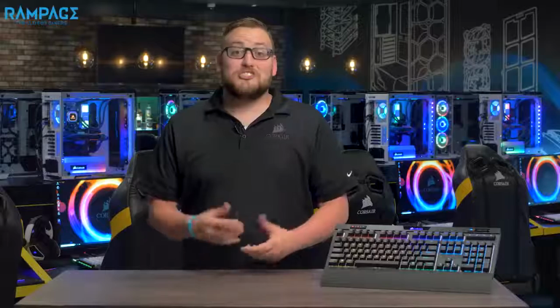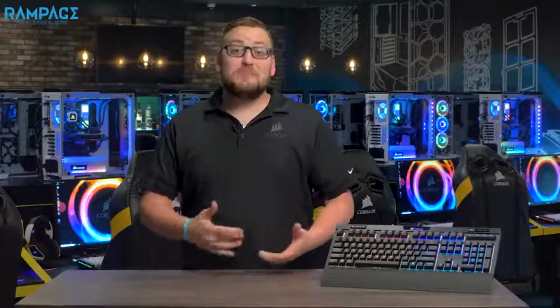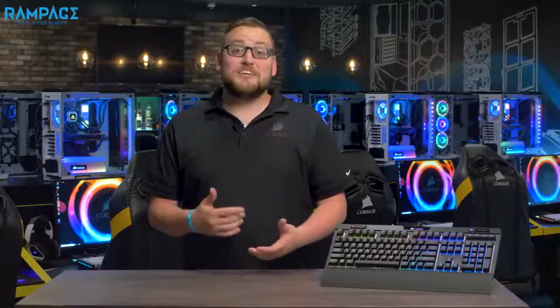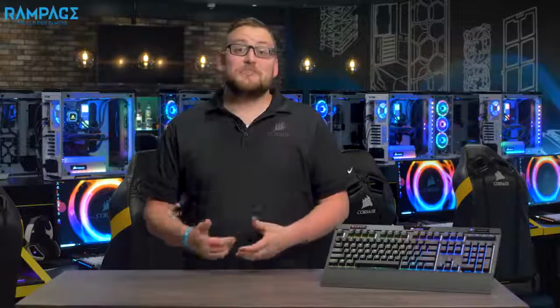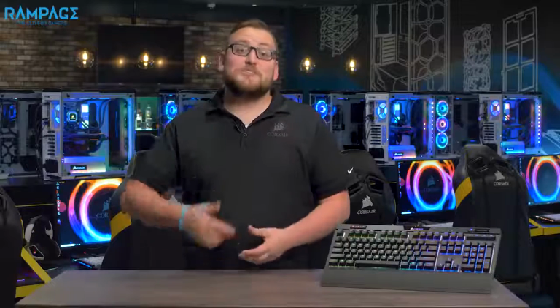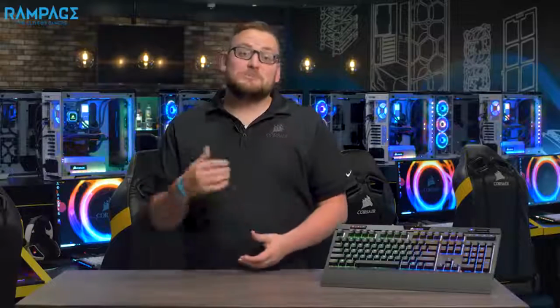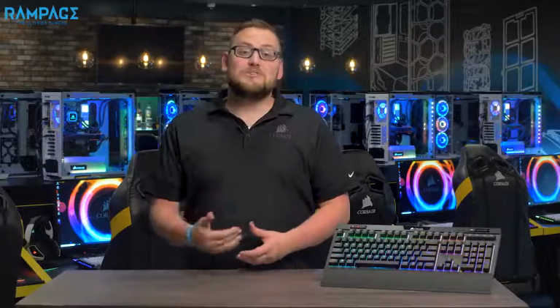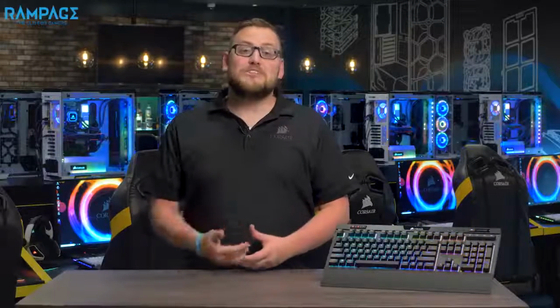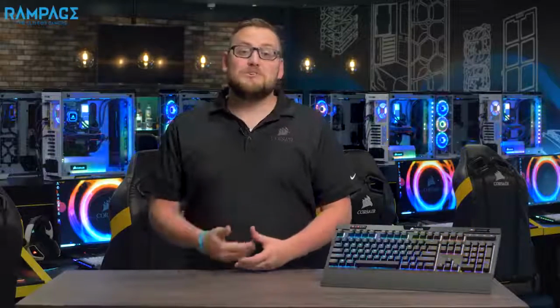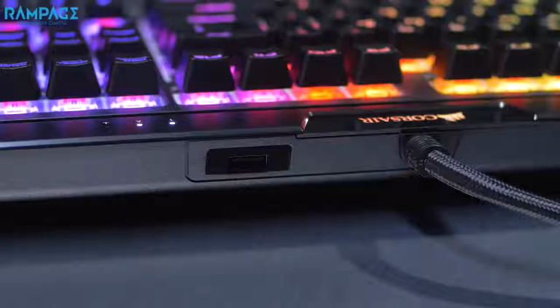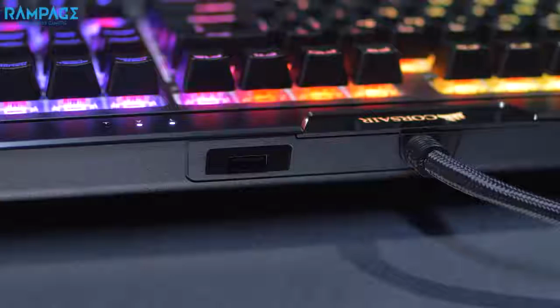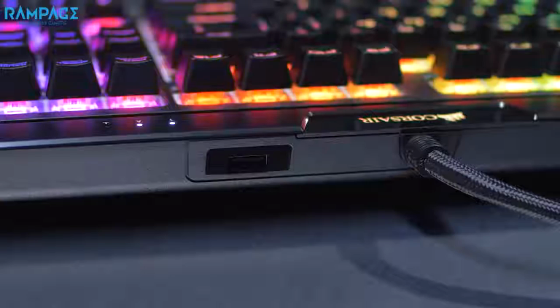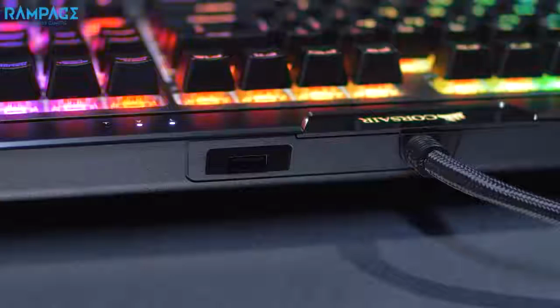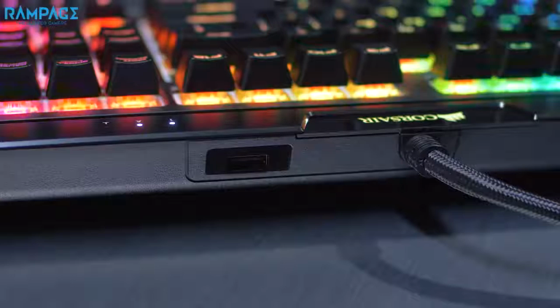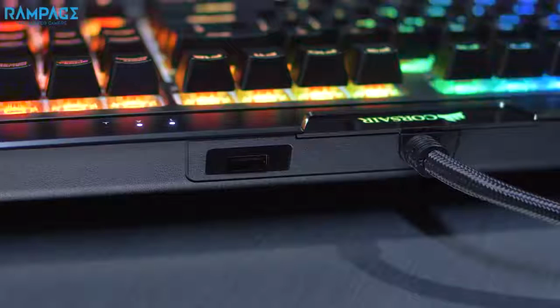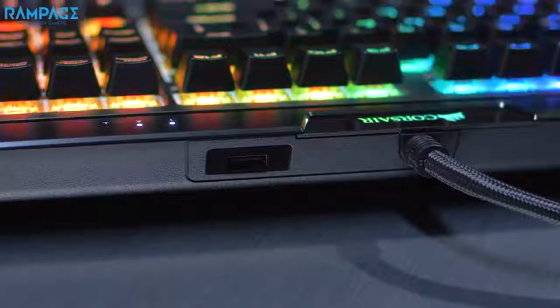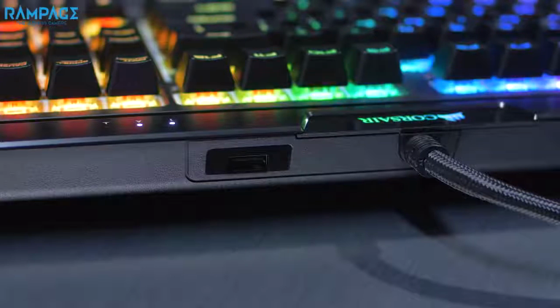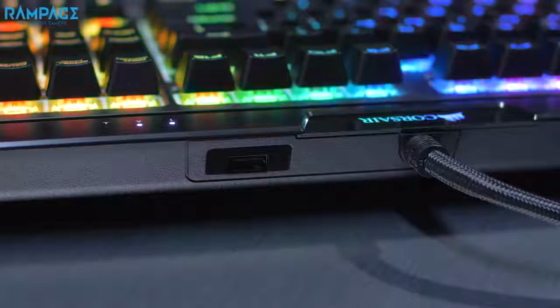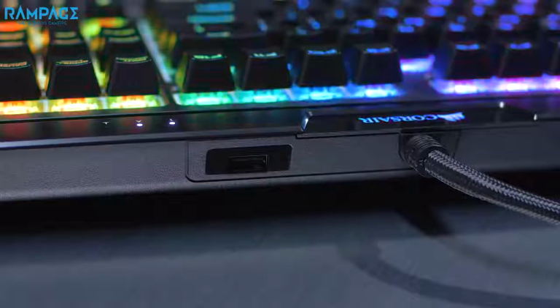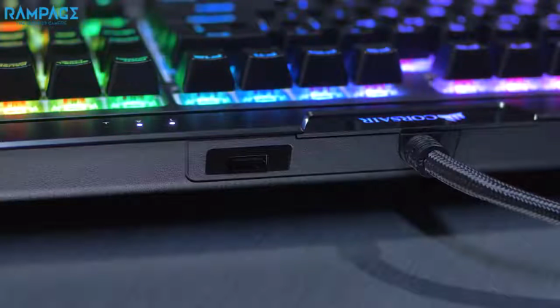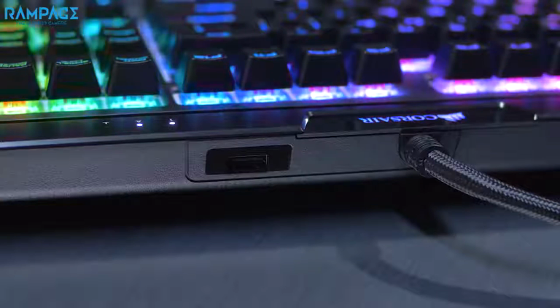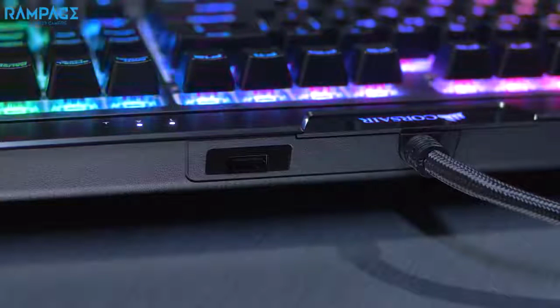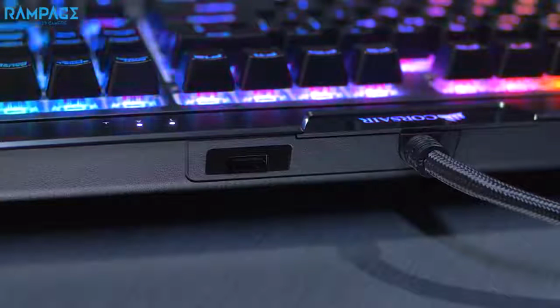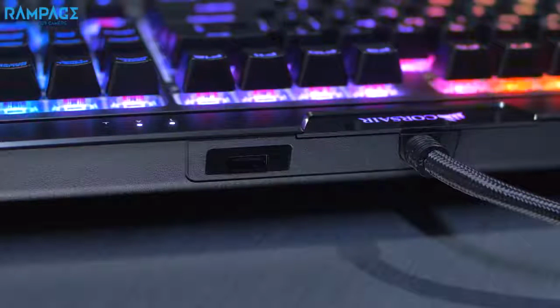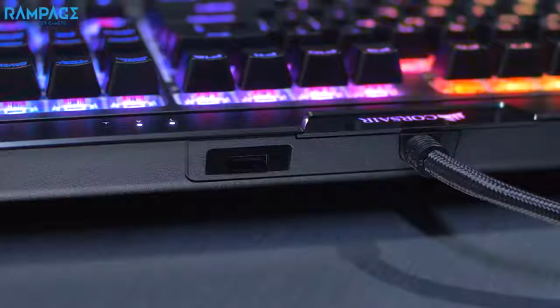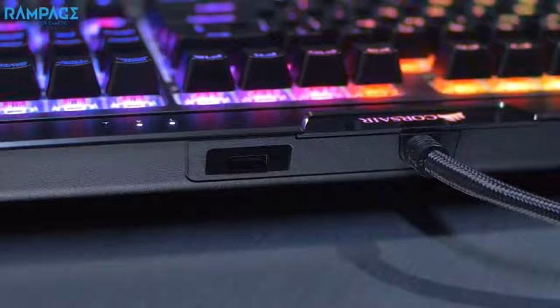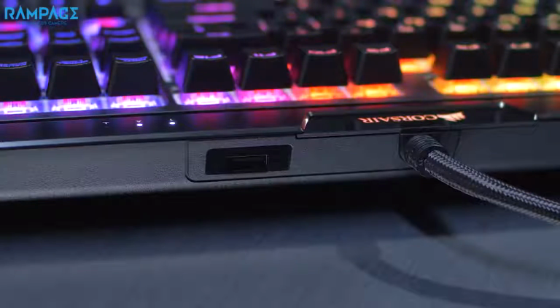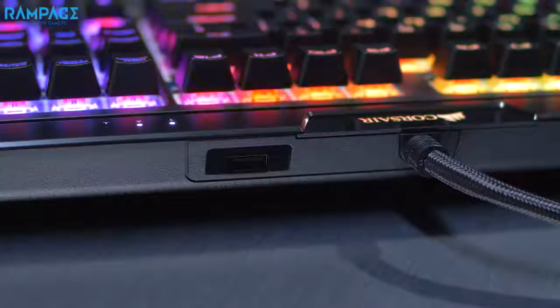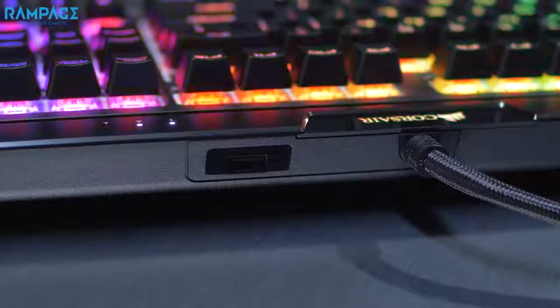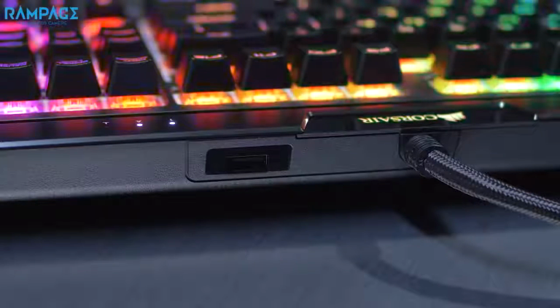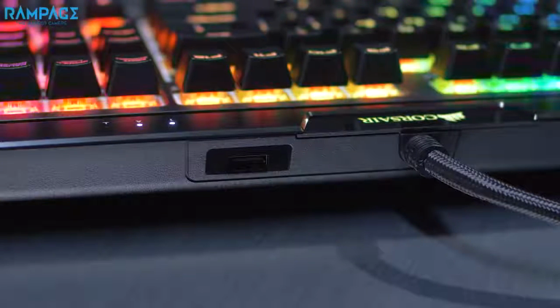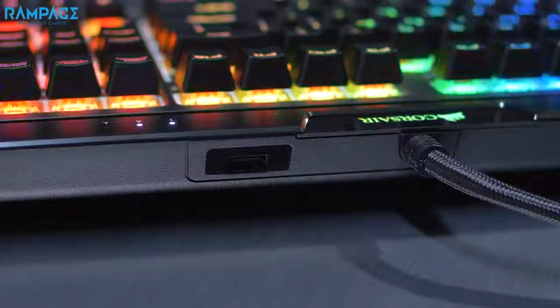On top of the keyboard is a built-in USB pass-through port, which is perfect for your mouse, phone, or any other USB device you have lying around.